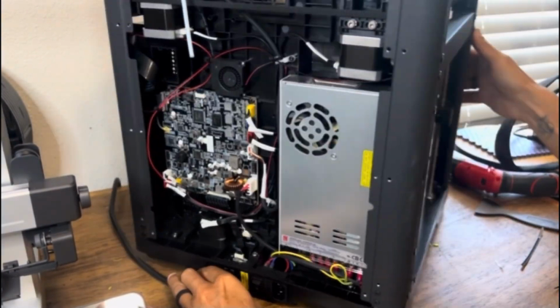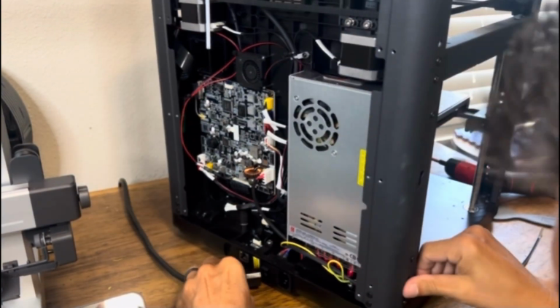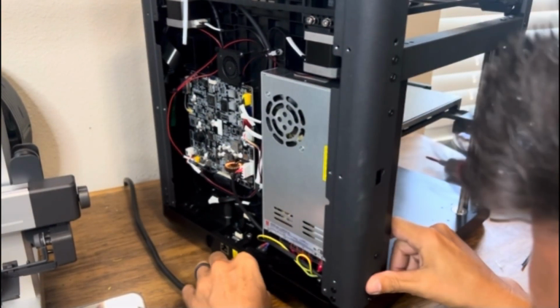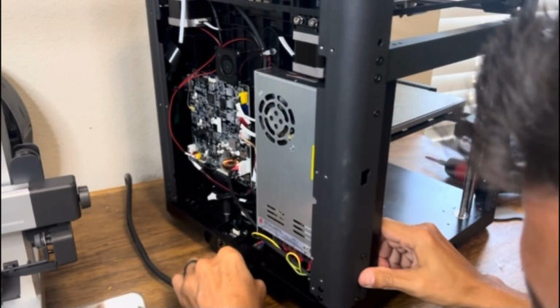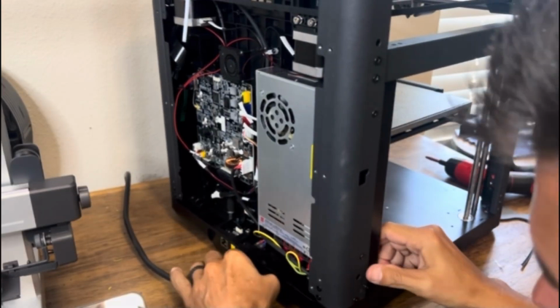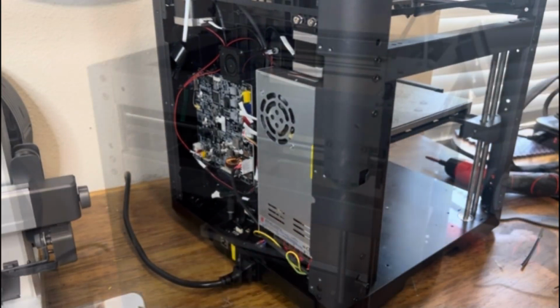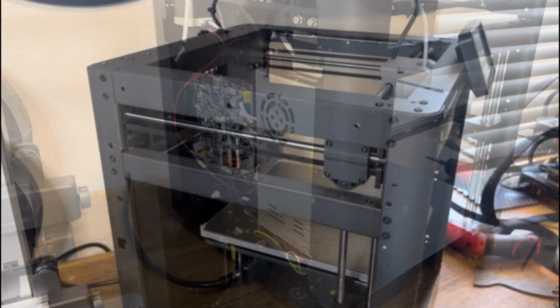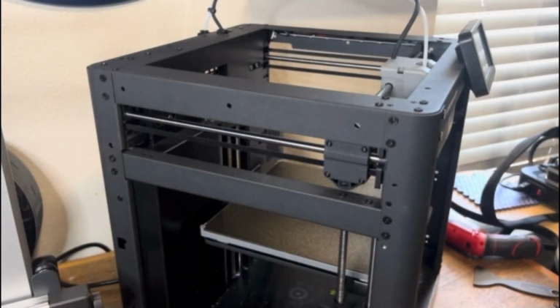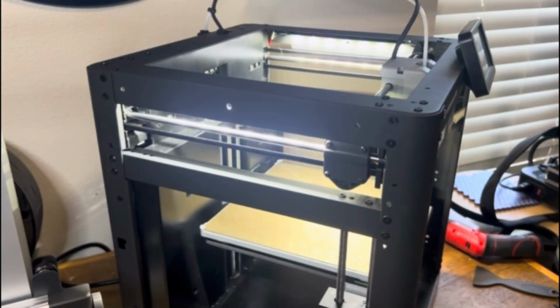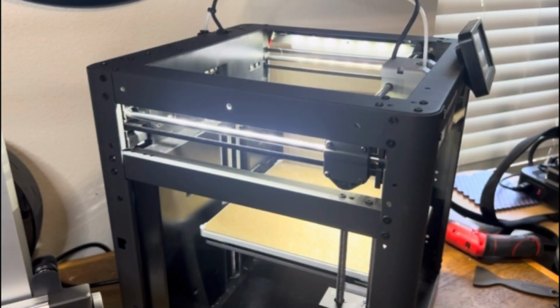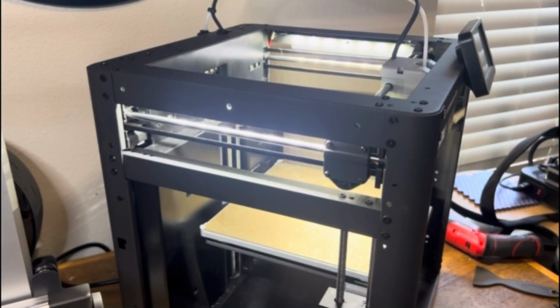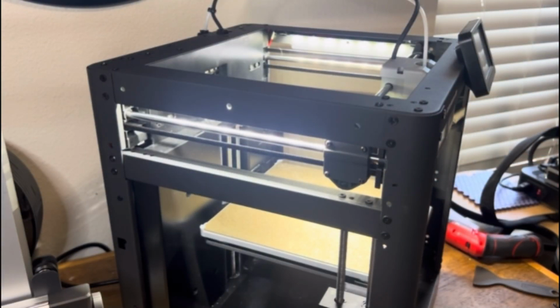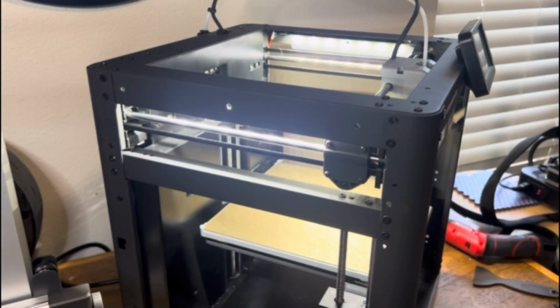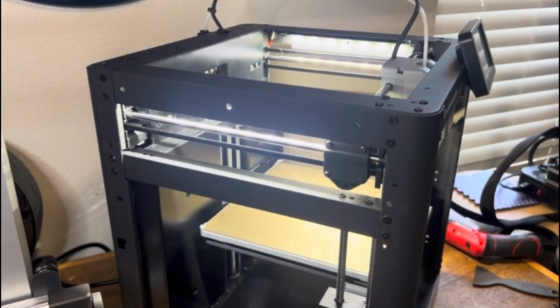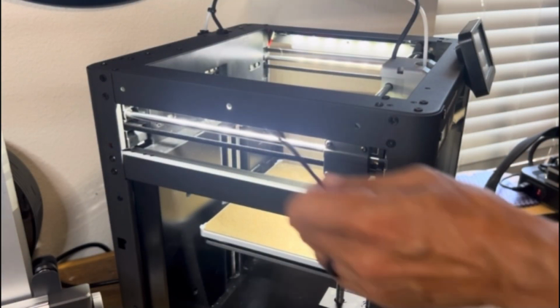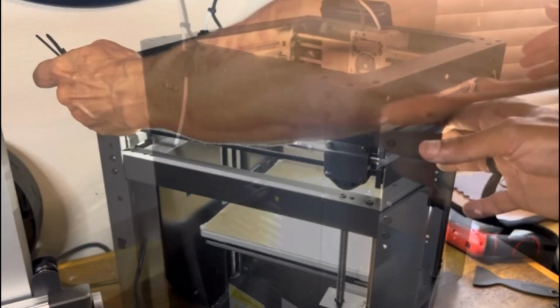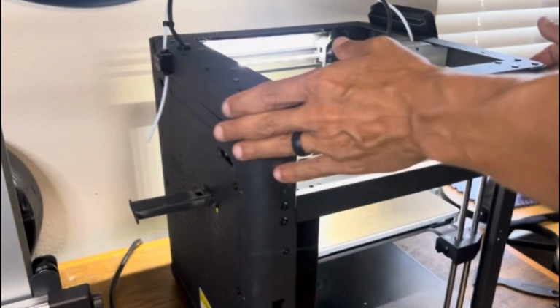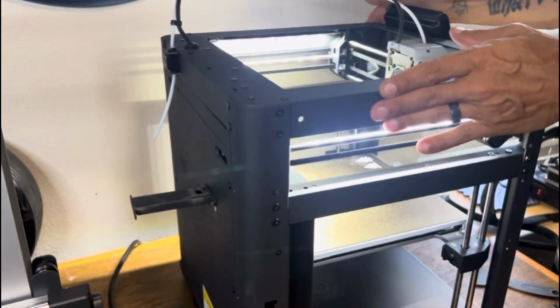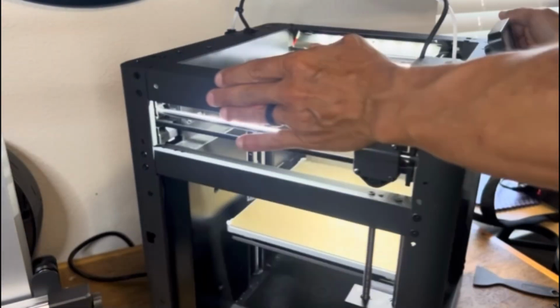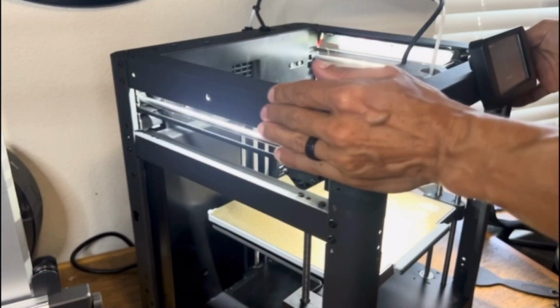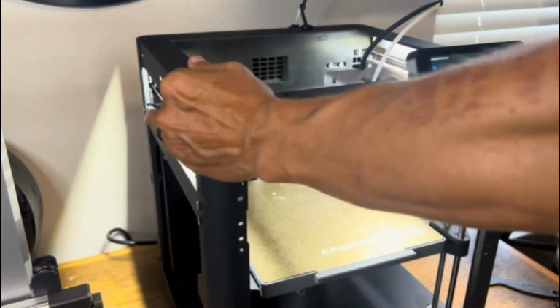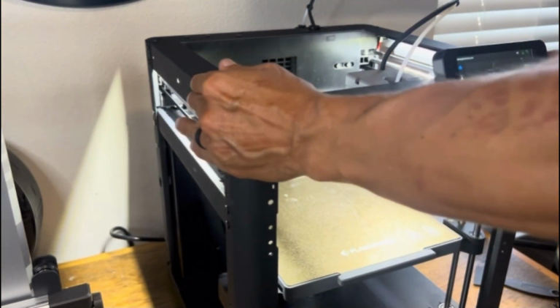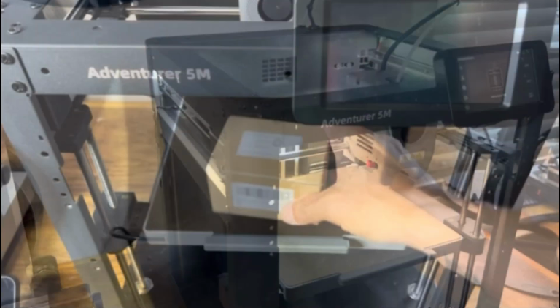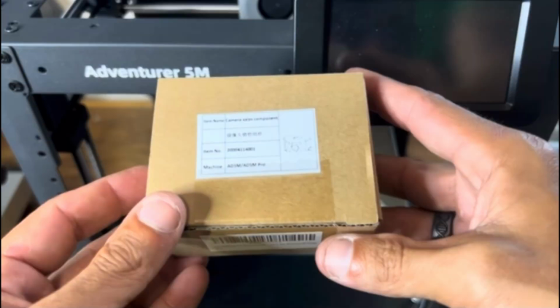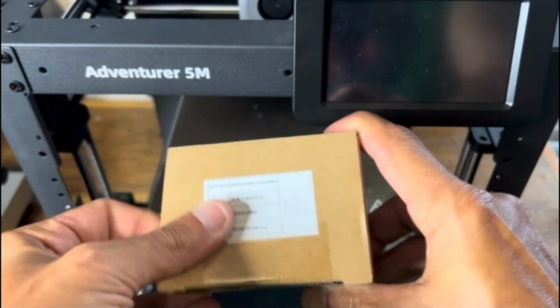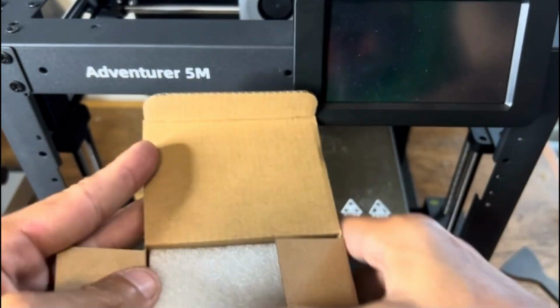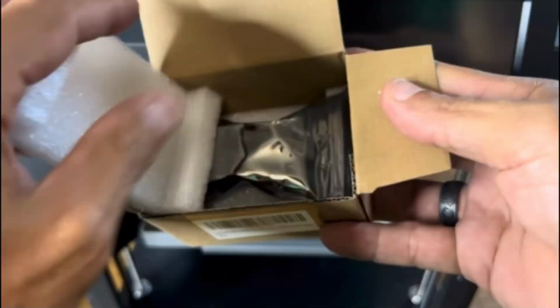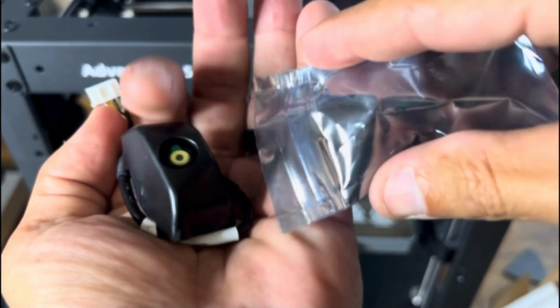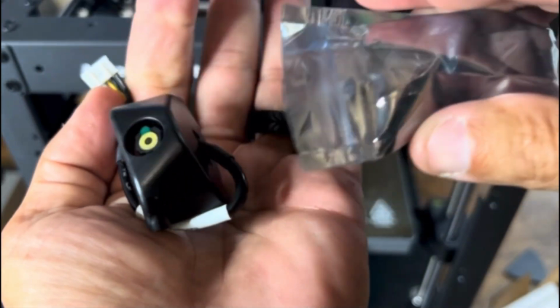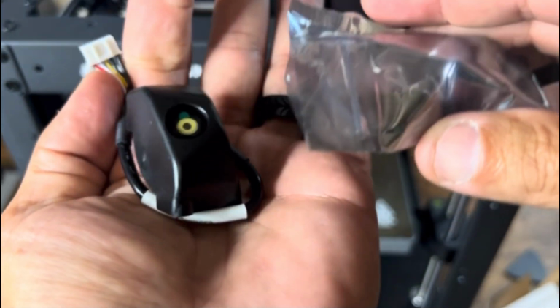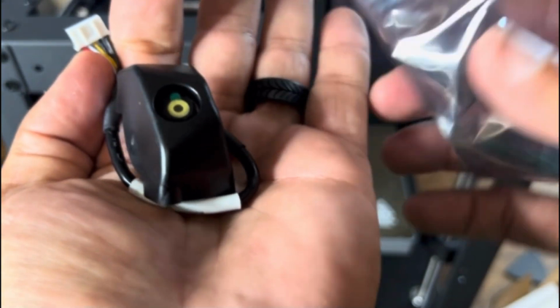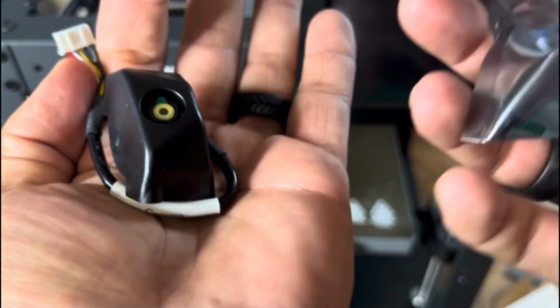Plug your main power back in, turn on your printer, and test the lights — and as you can see they turn right on with no issues. Next we can move on to installing the camera.